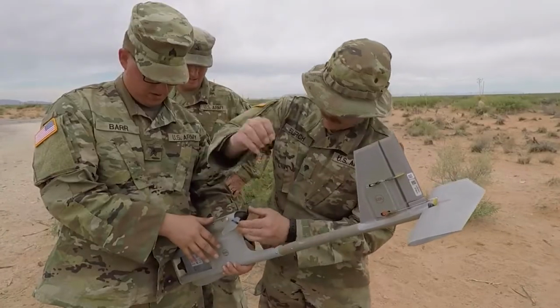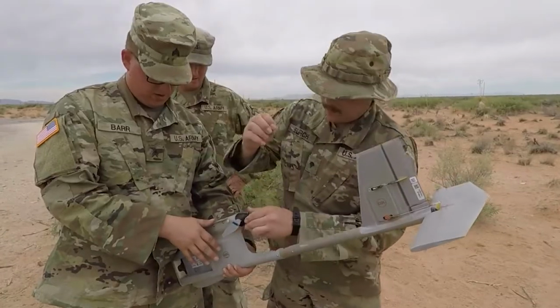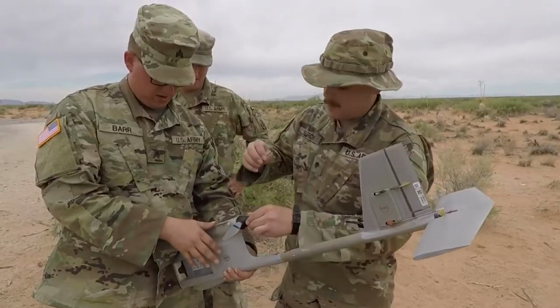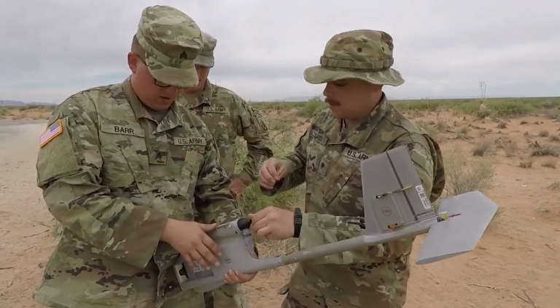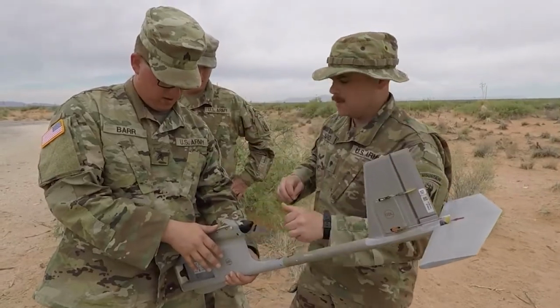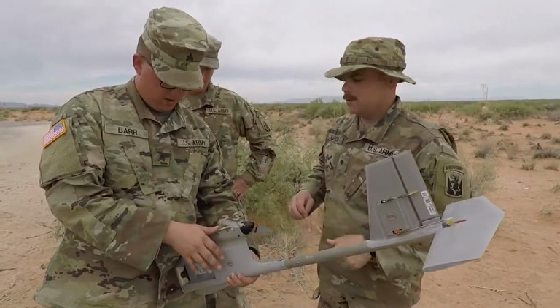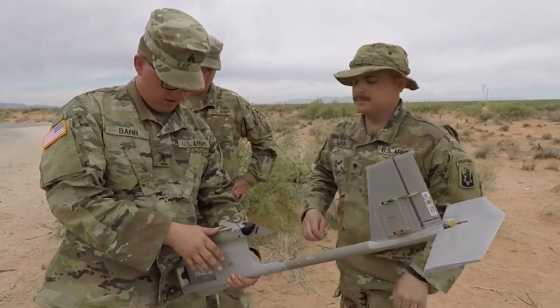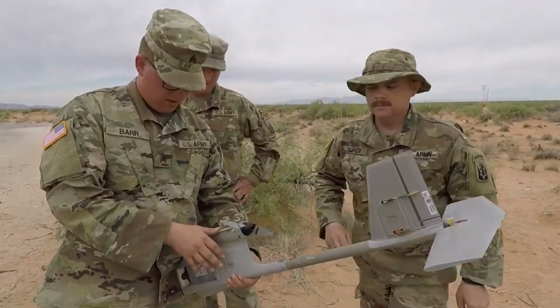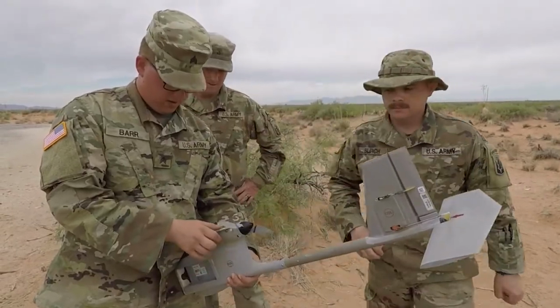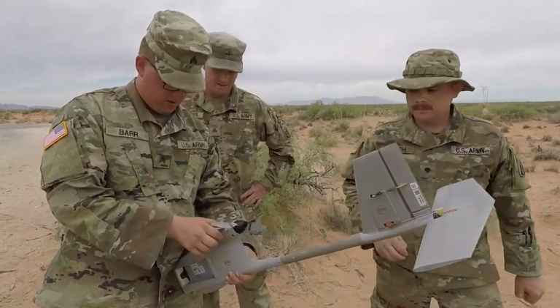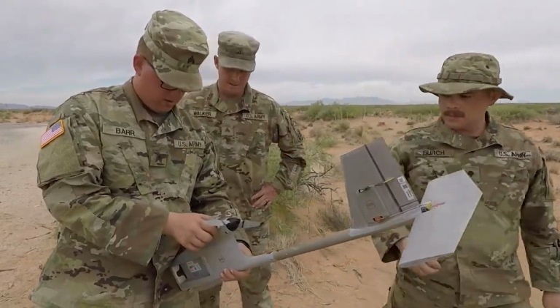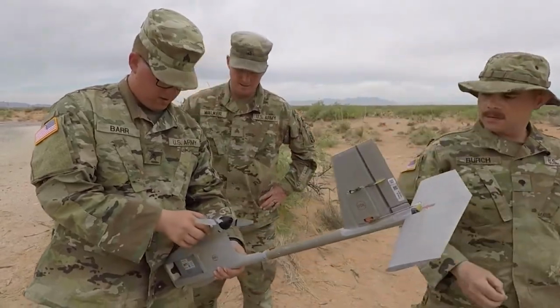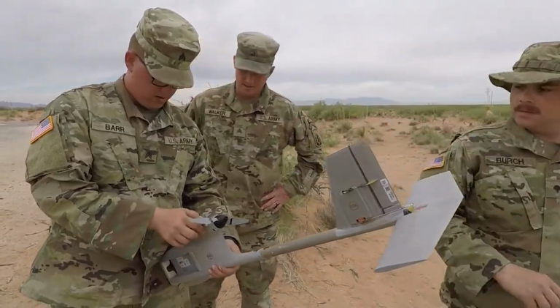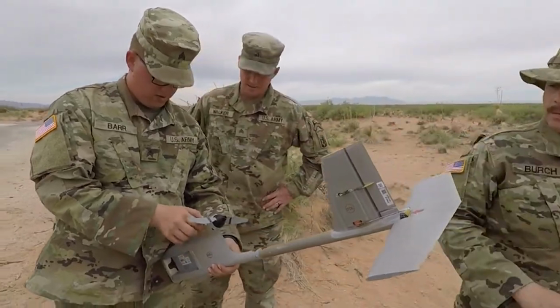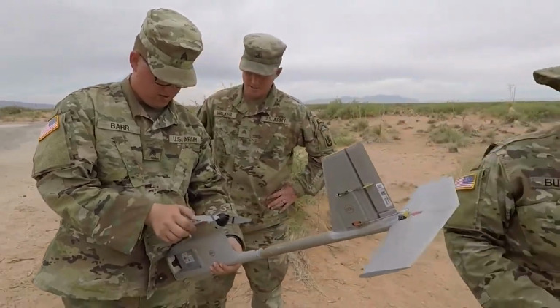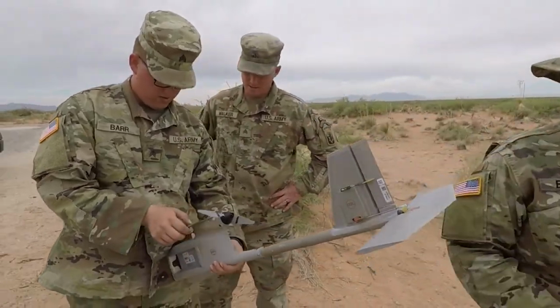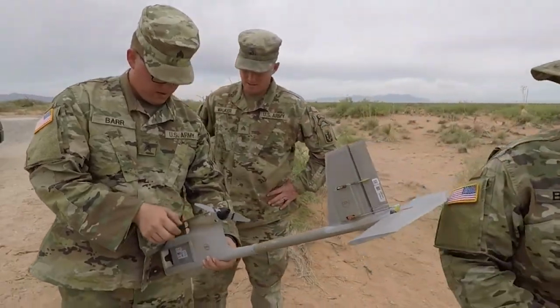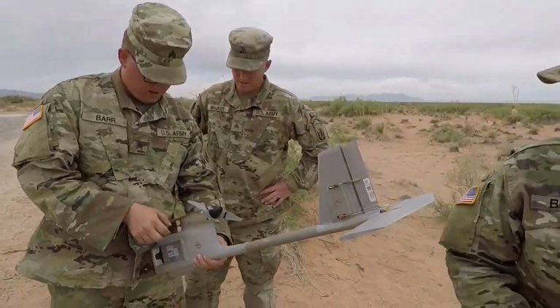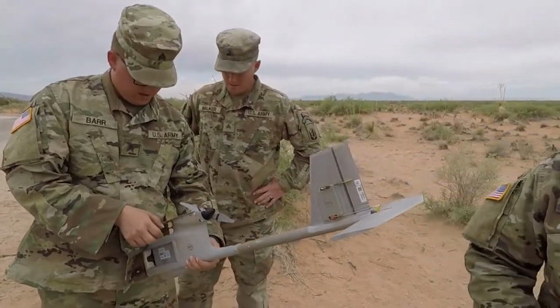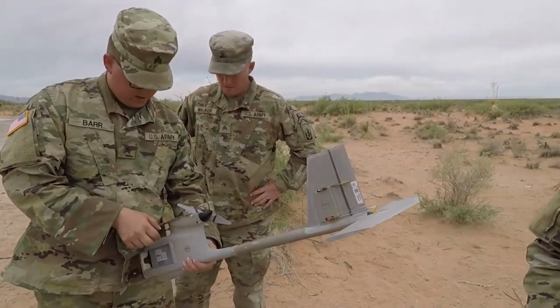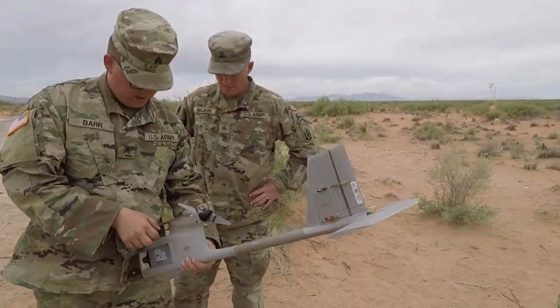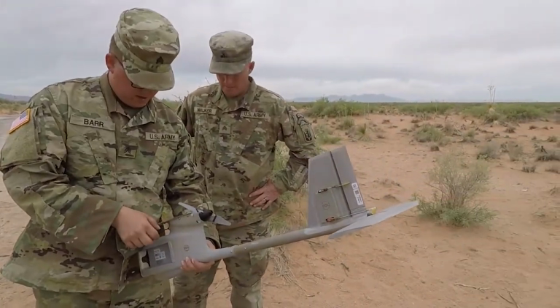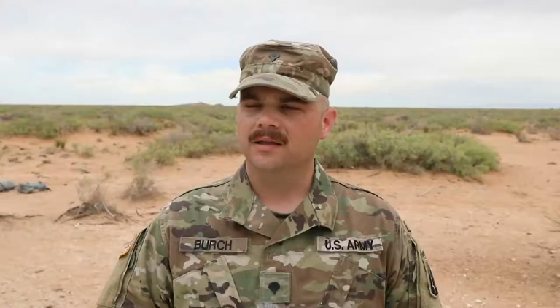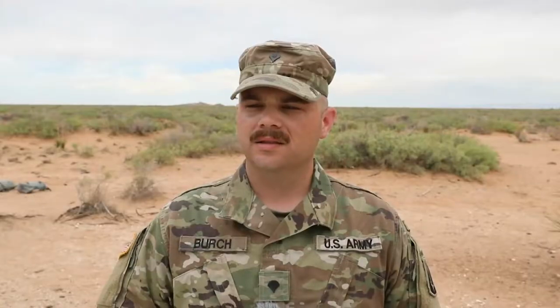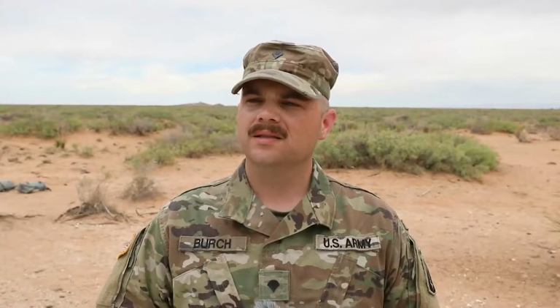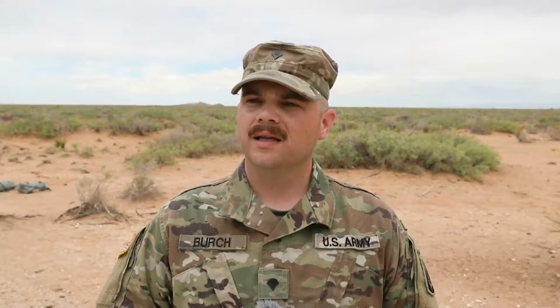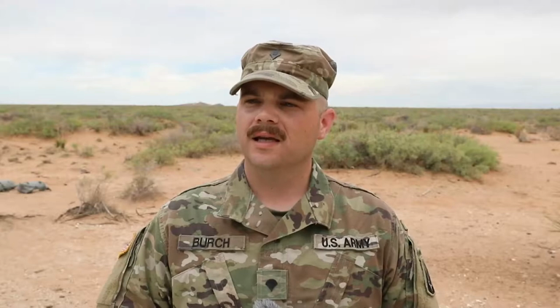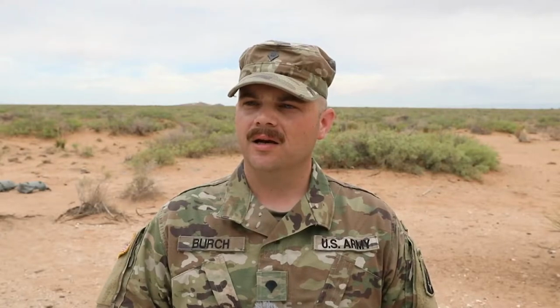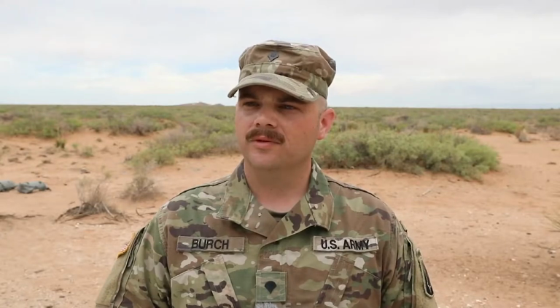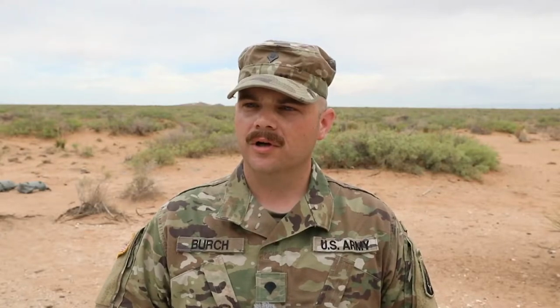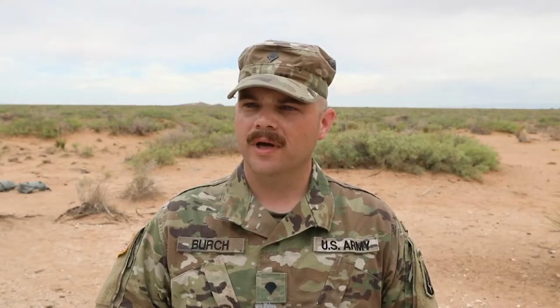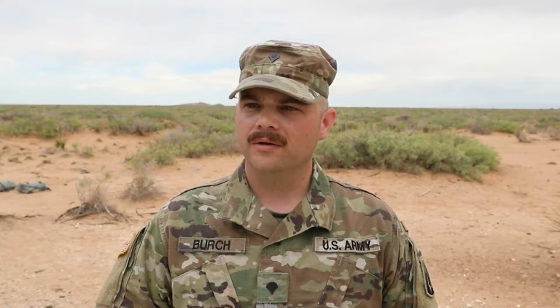It's a force multiplier because it gives us a sky view of the battlefield and lets us send that data up to our commander.